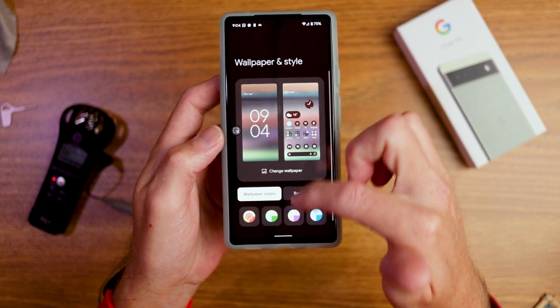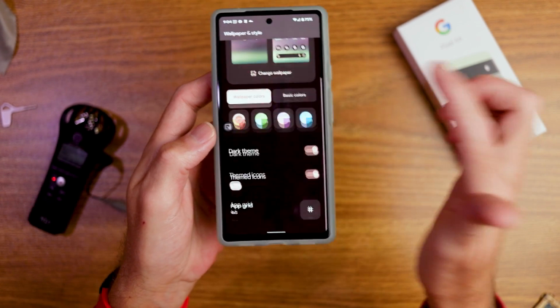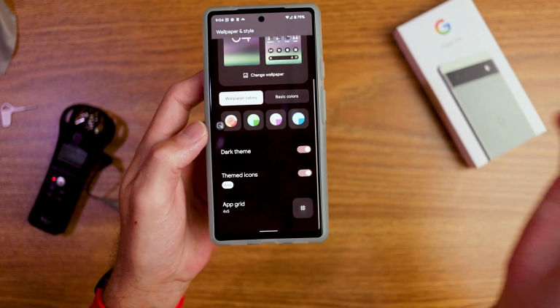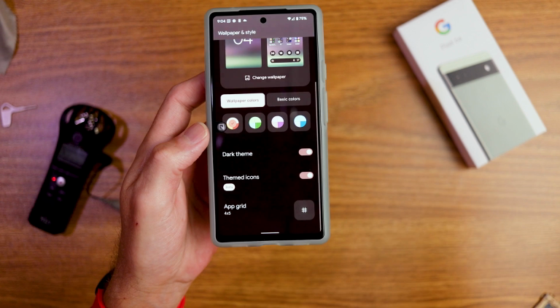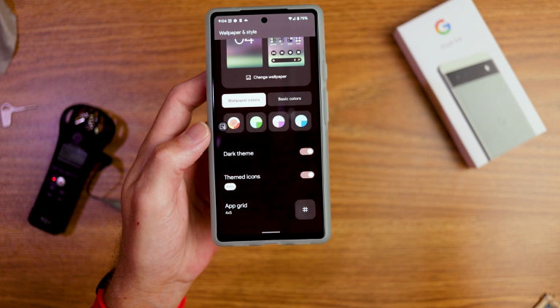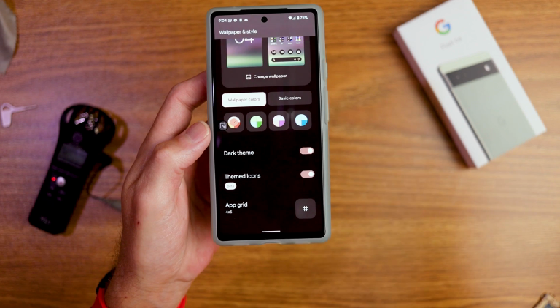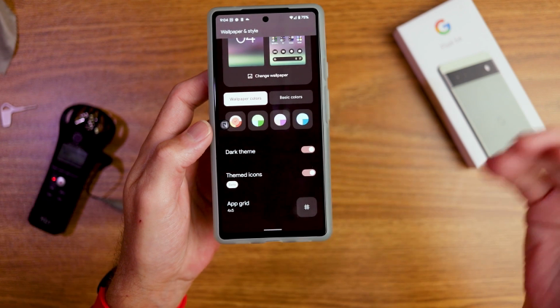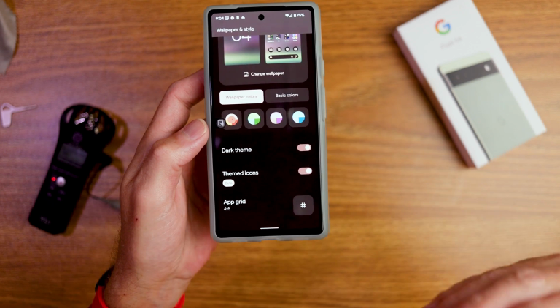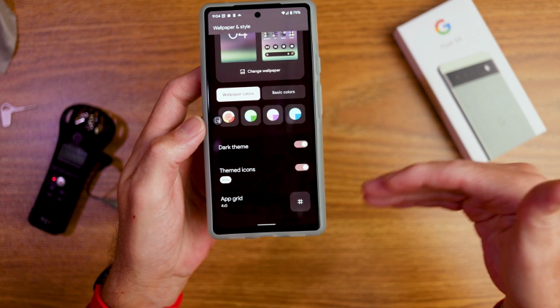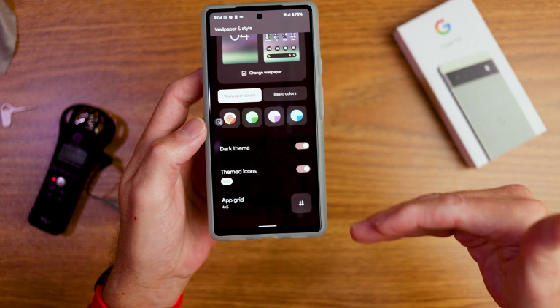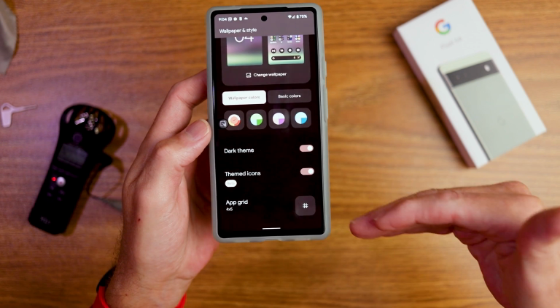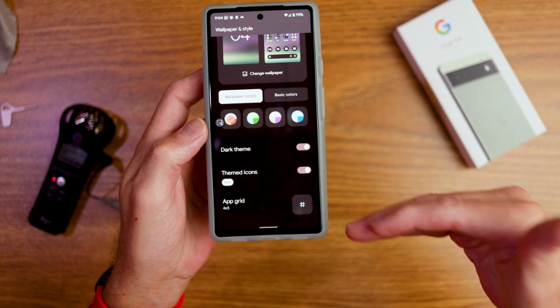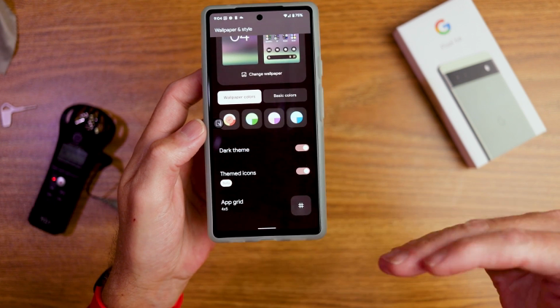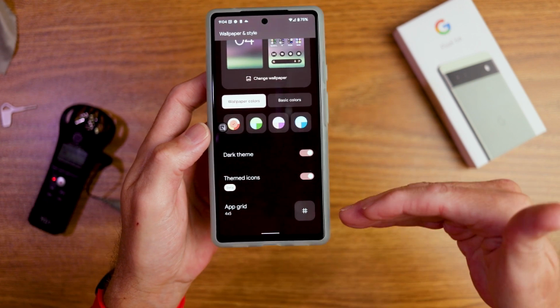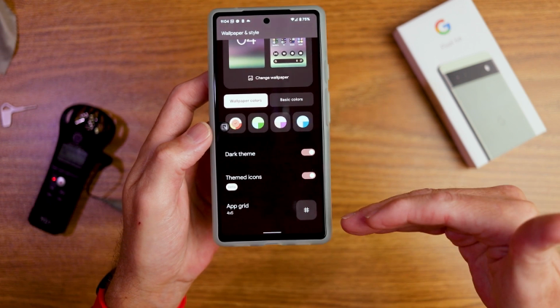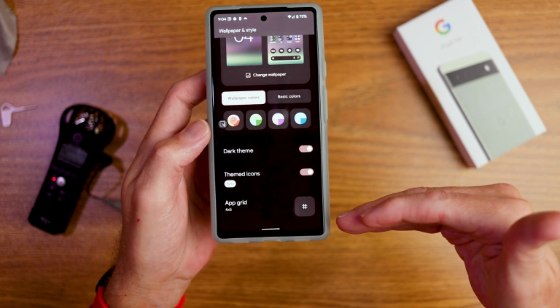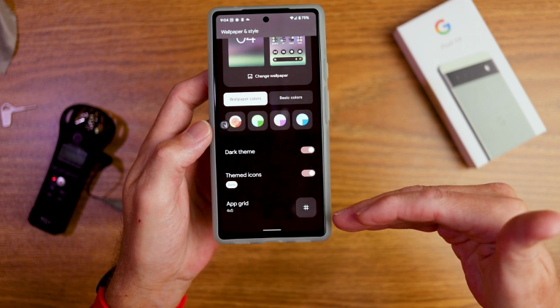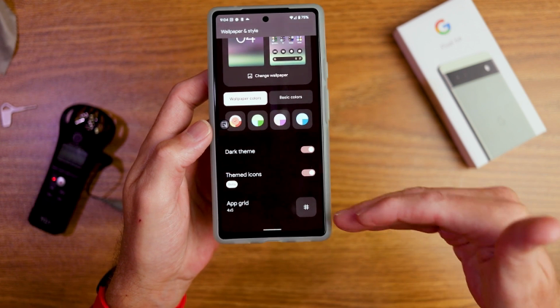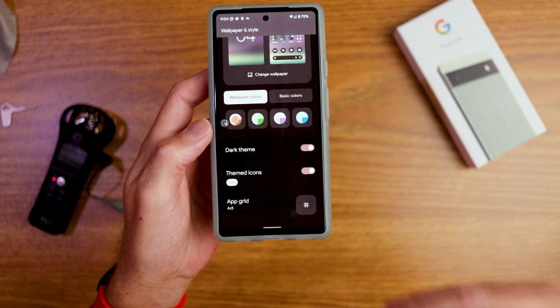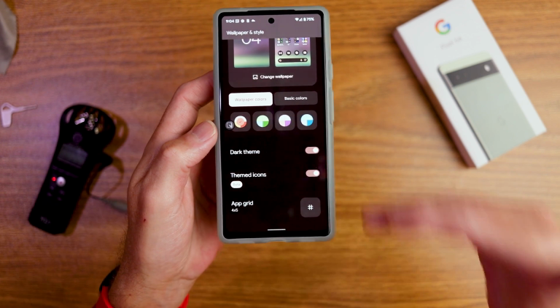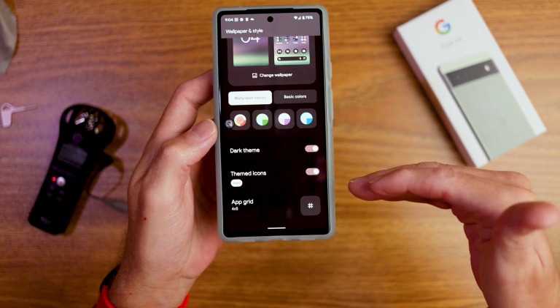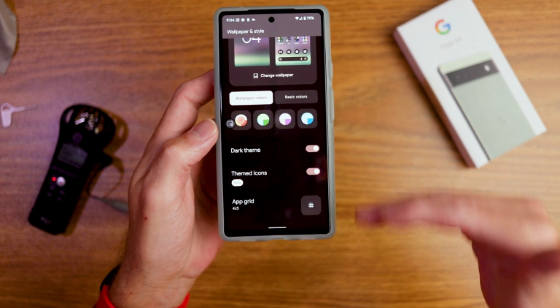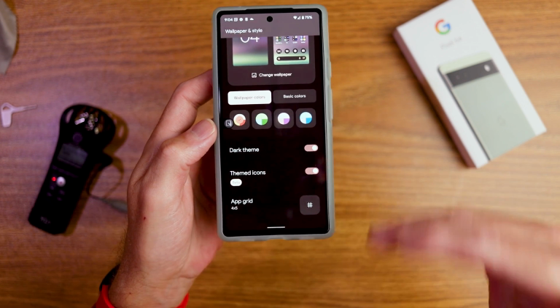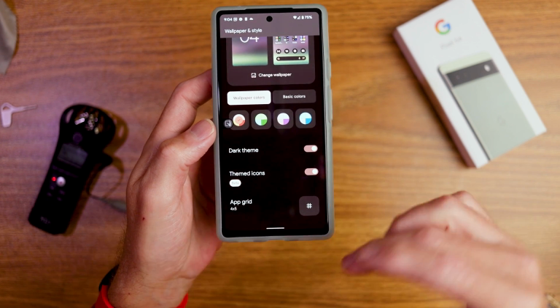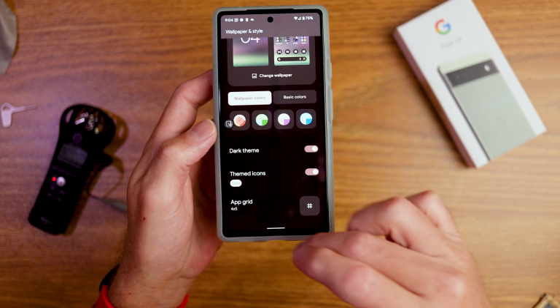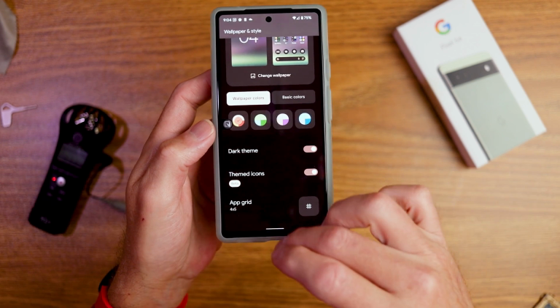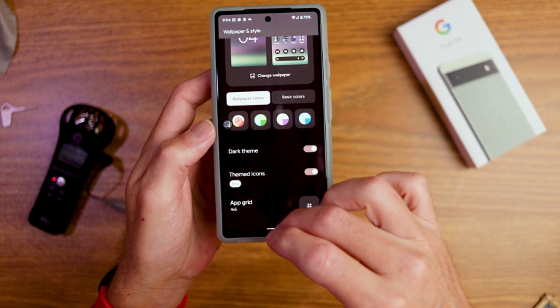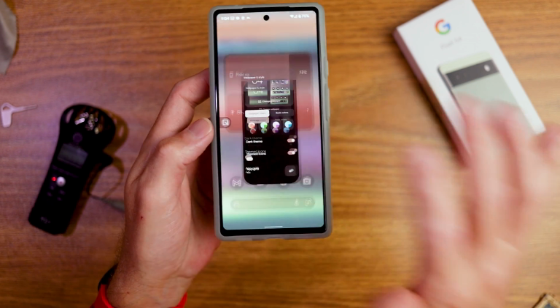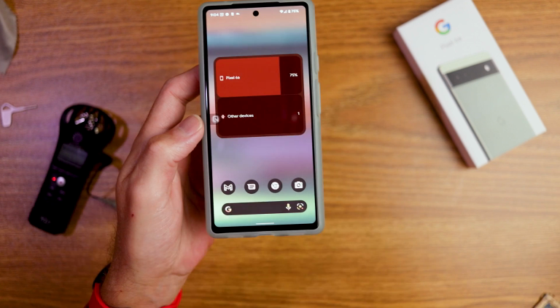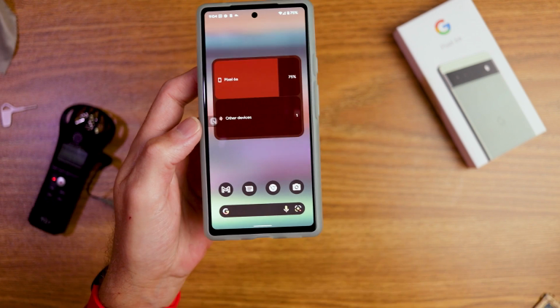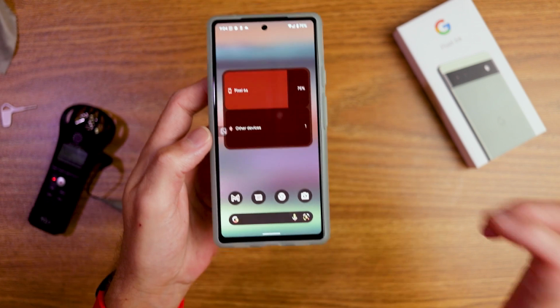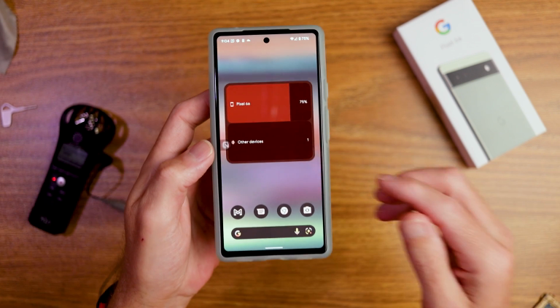Hold down on your display, go into wallpaper and style, scroll to the bottom, and you can change your app grid. Happy days — I love it.